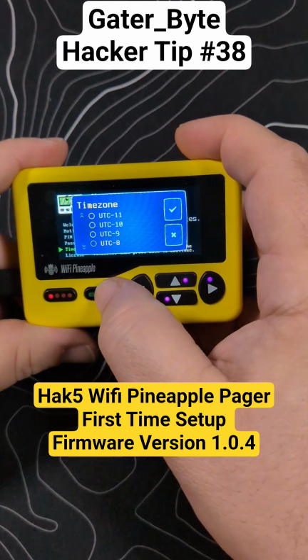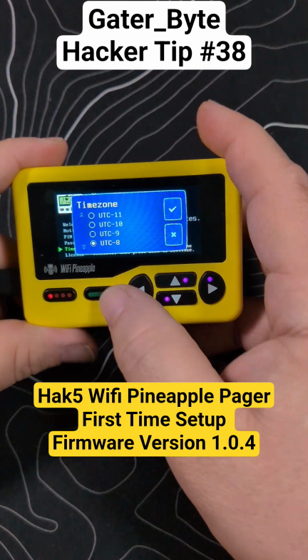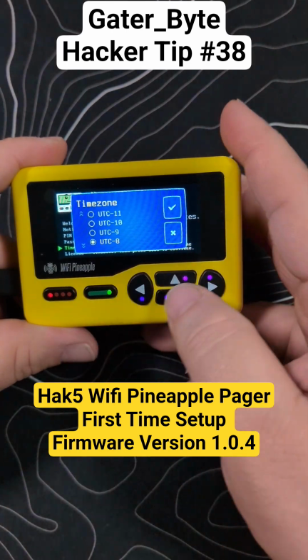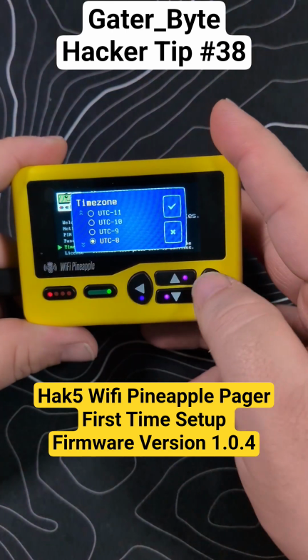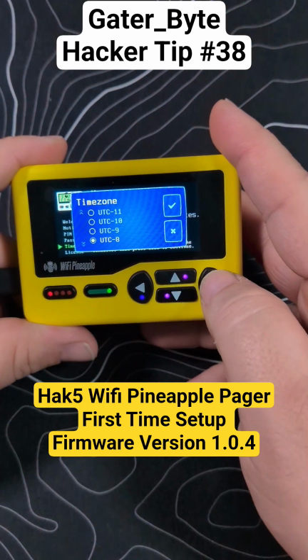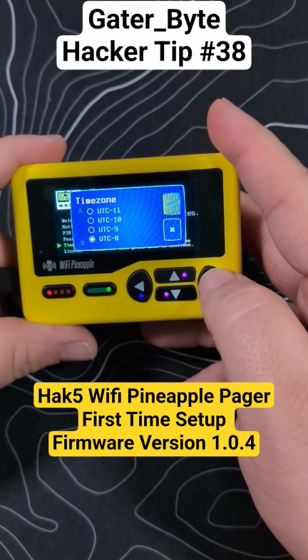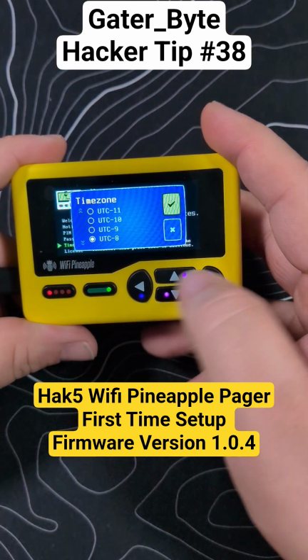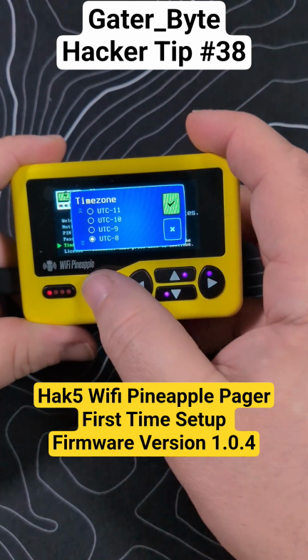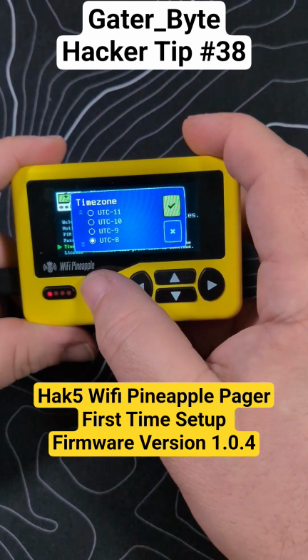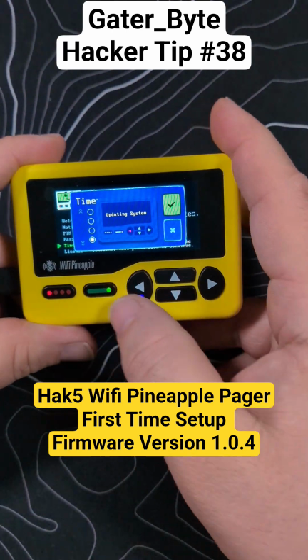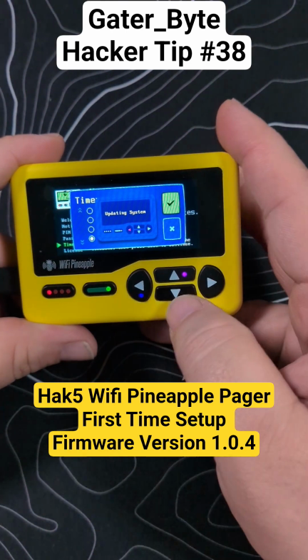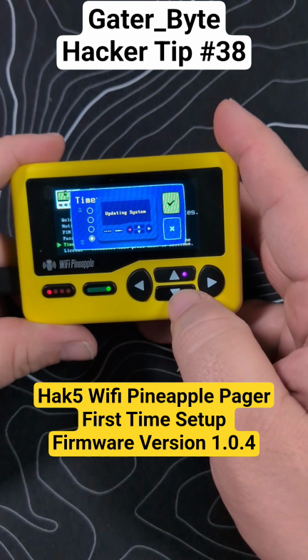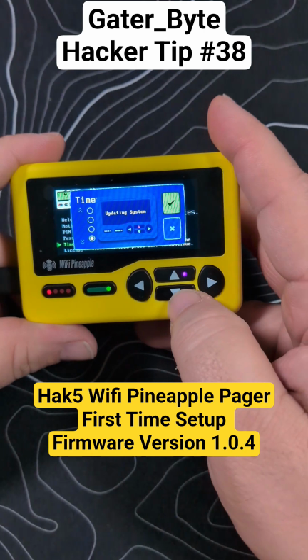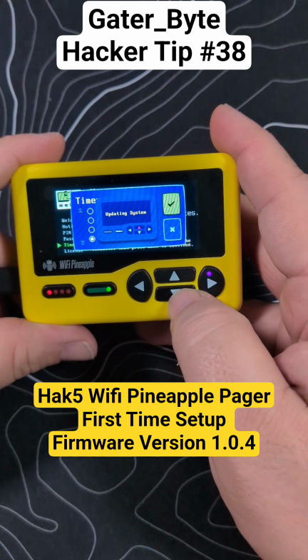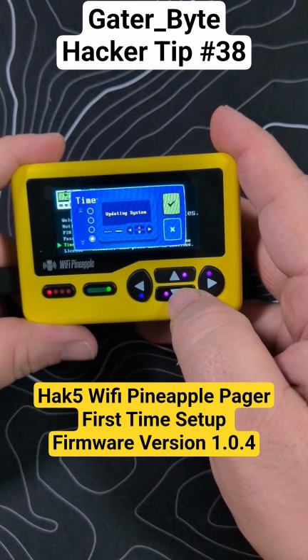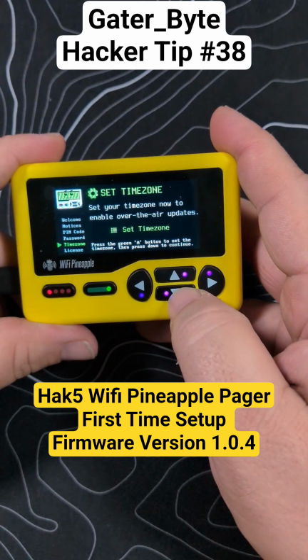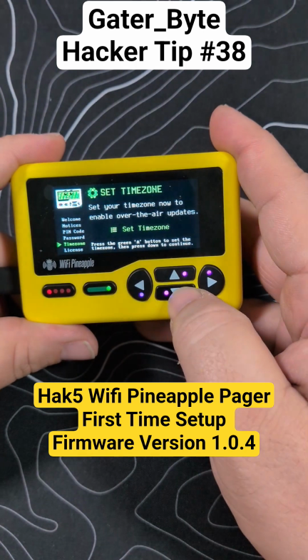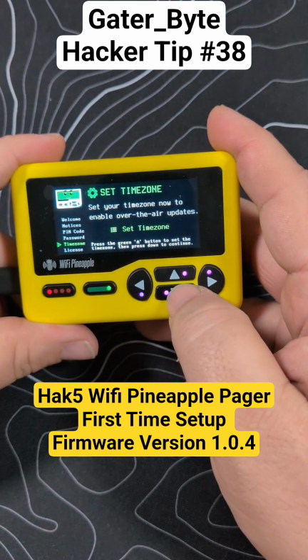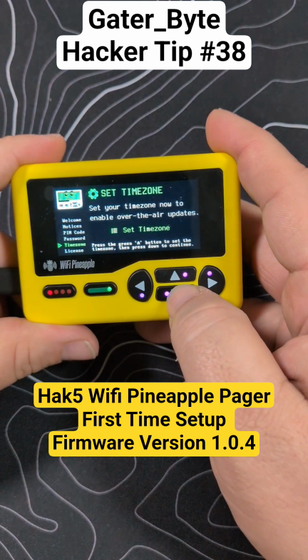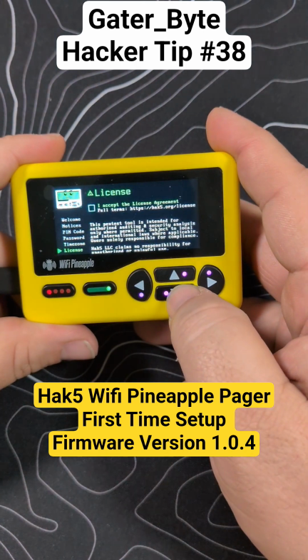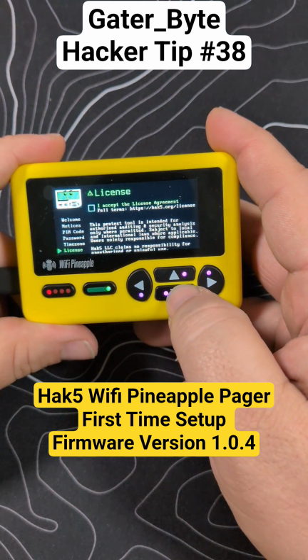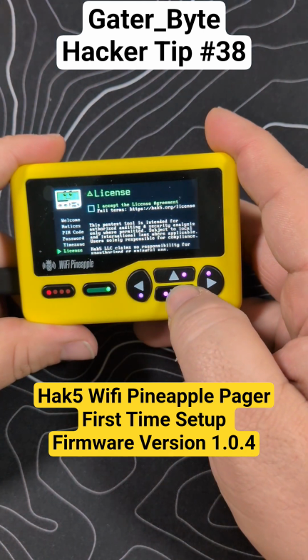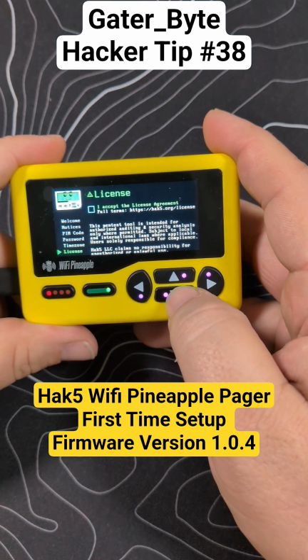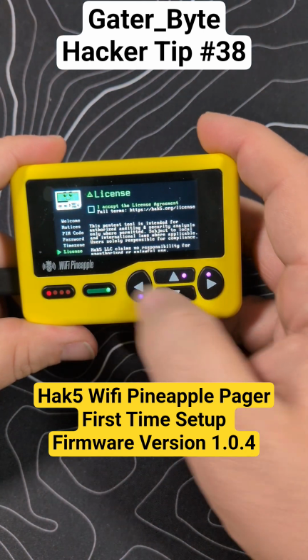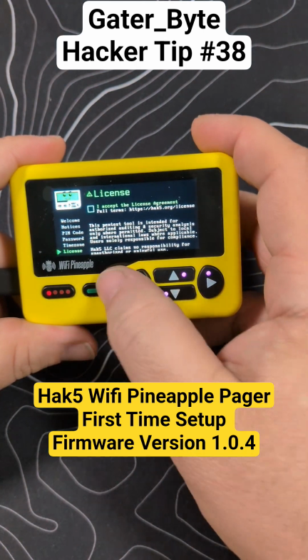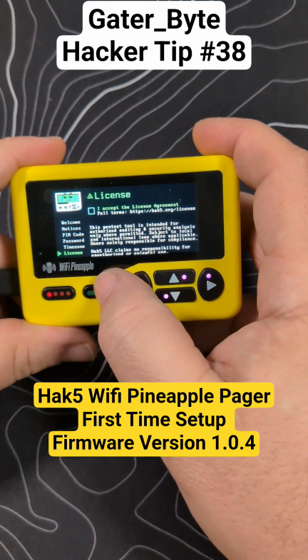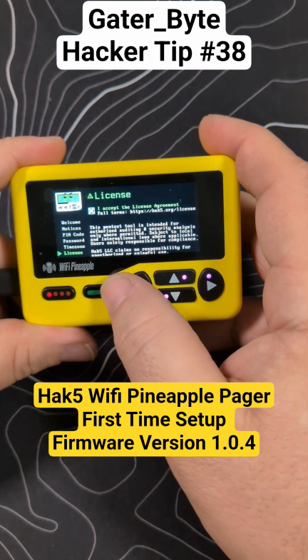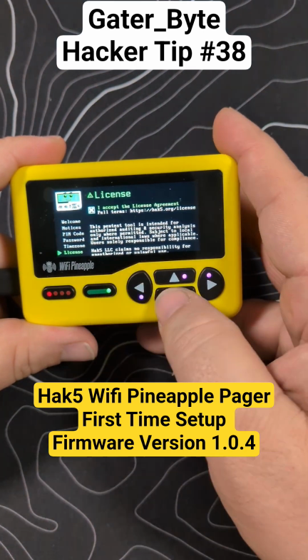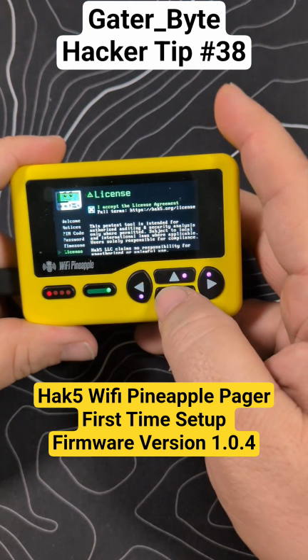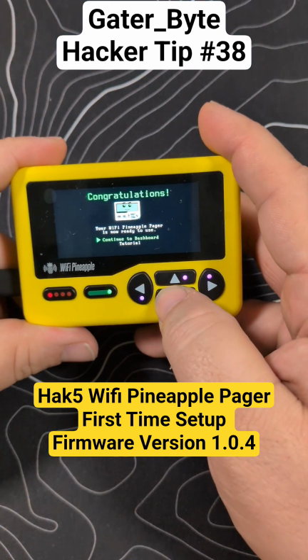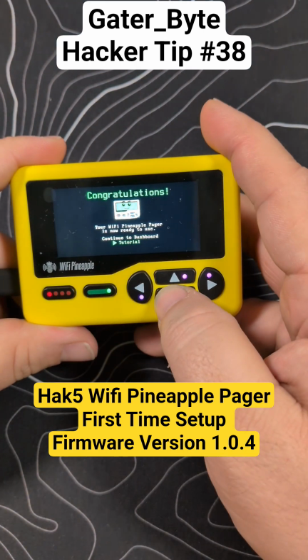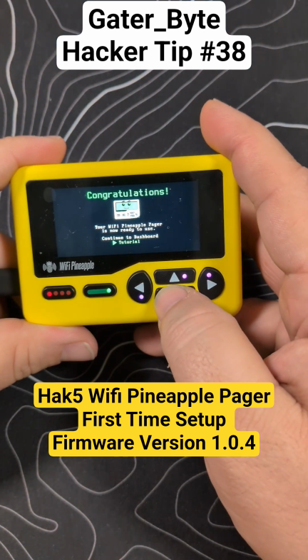Set the time zone to UTC-4 — I'm on the West Coast. After that, we're going to accept the license.